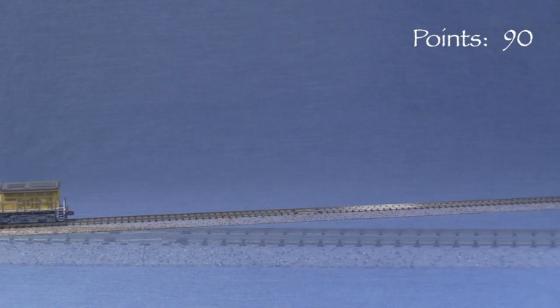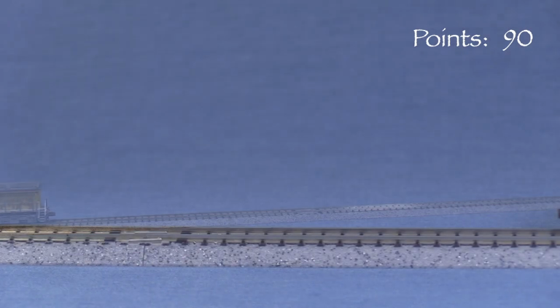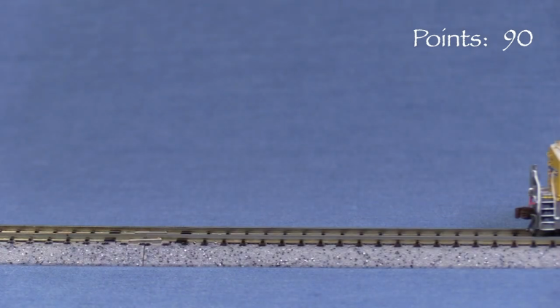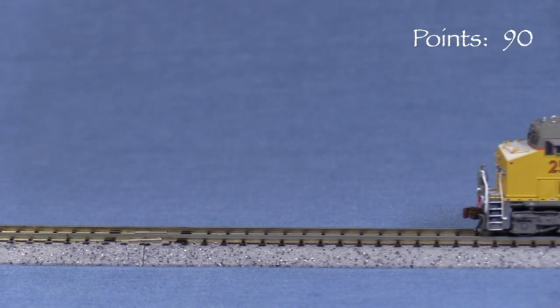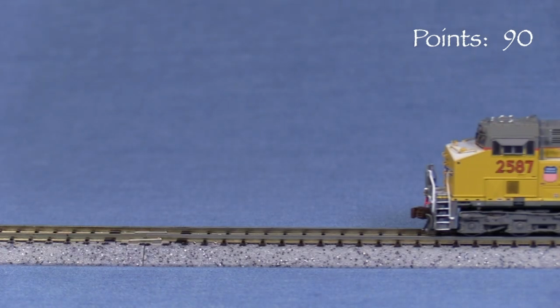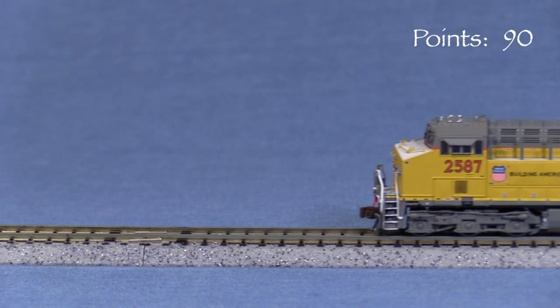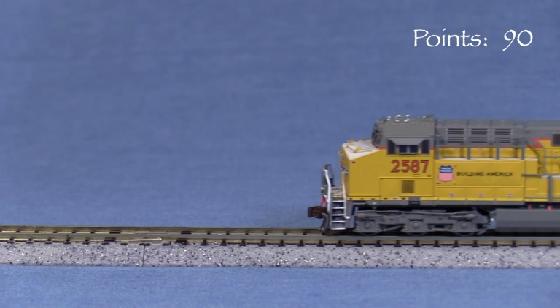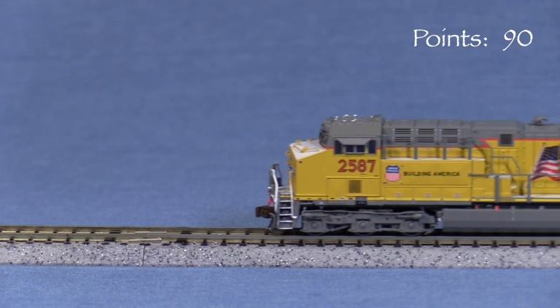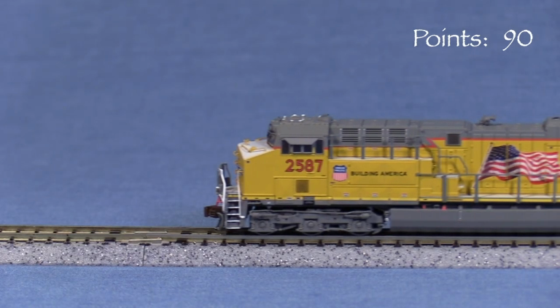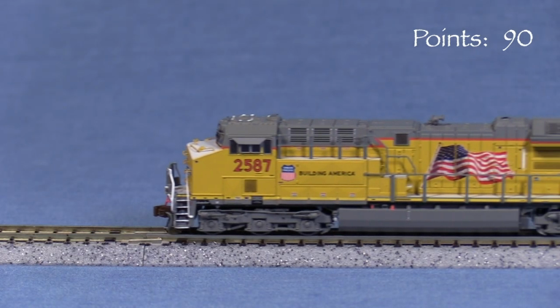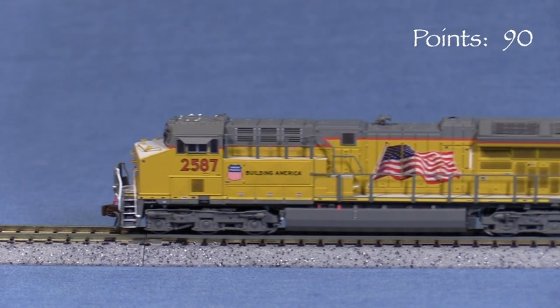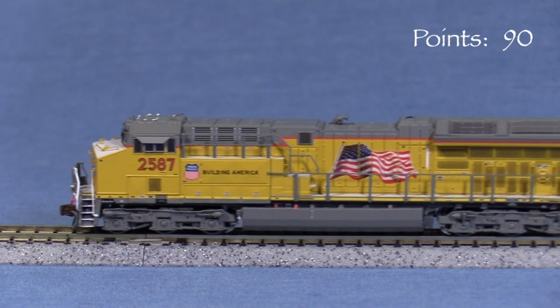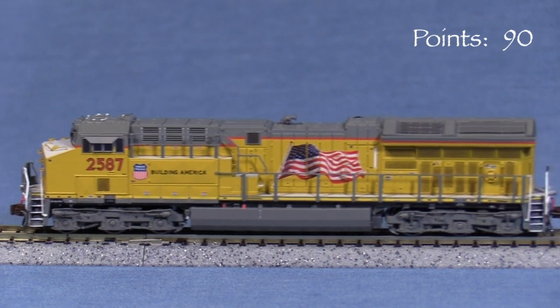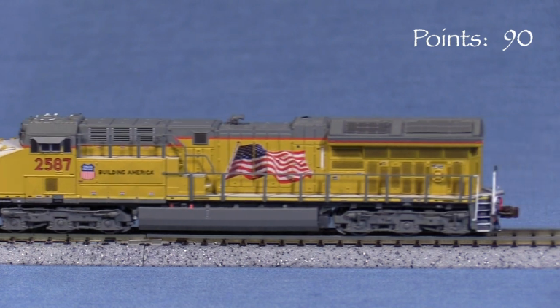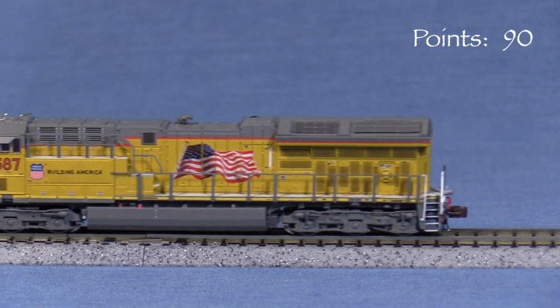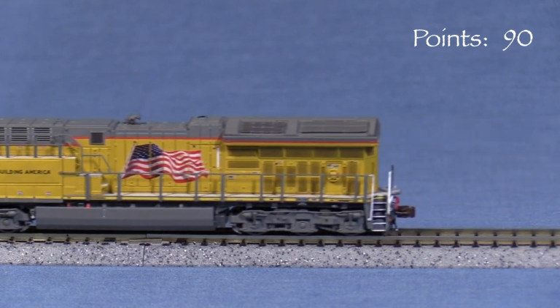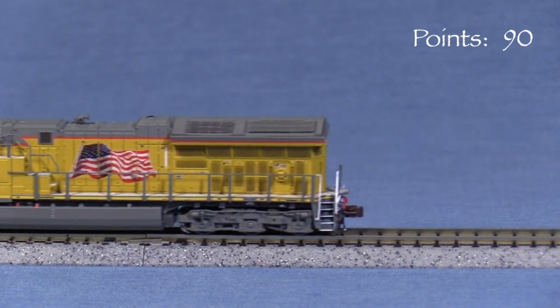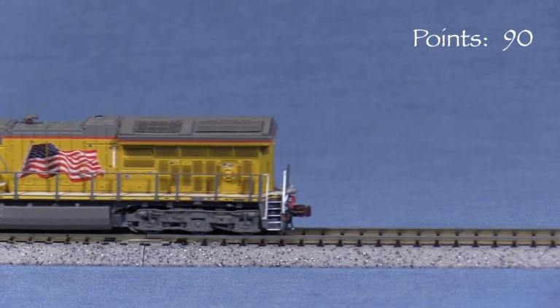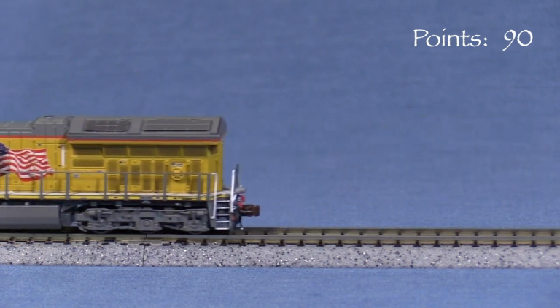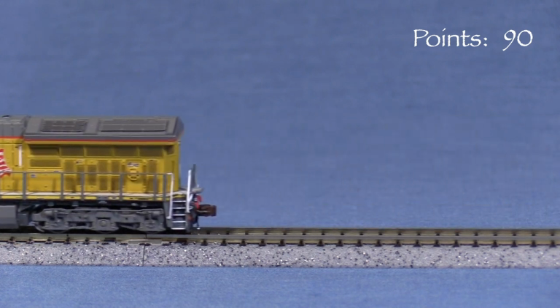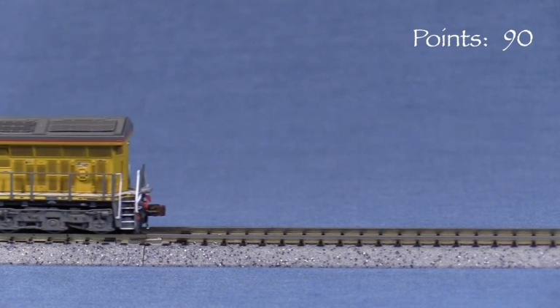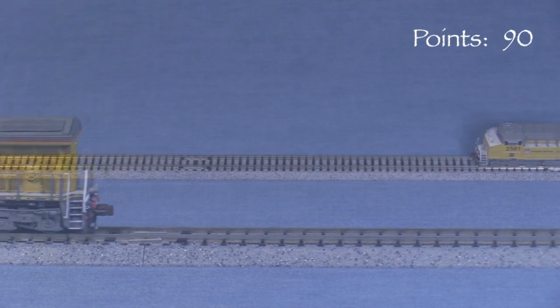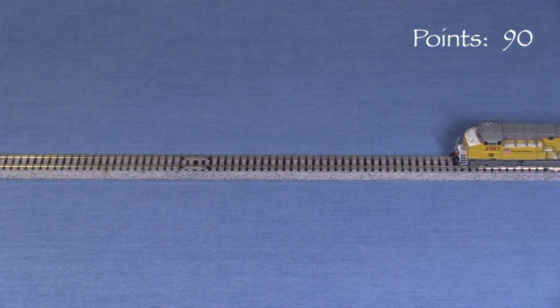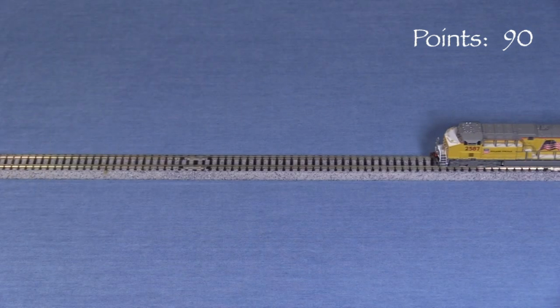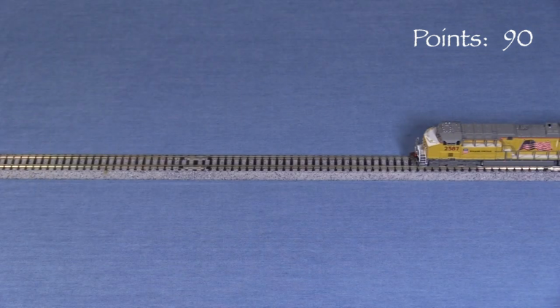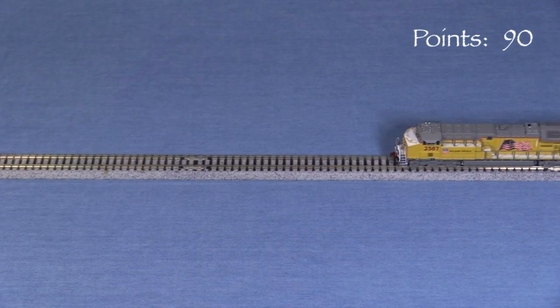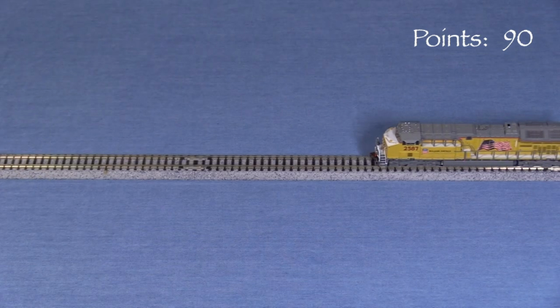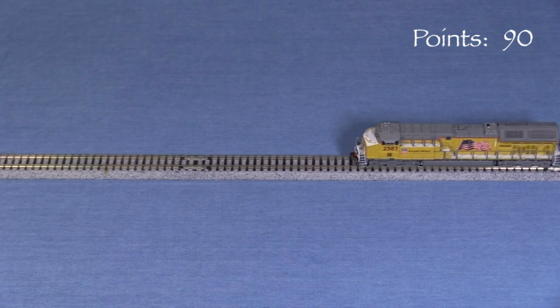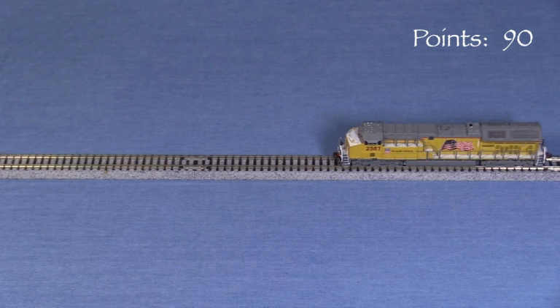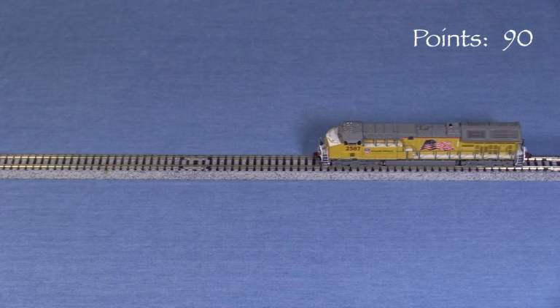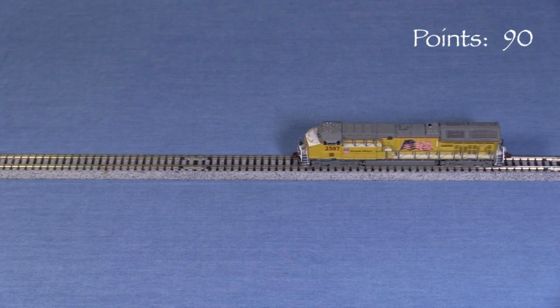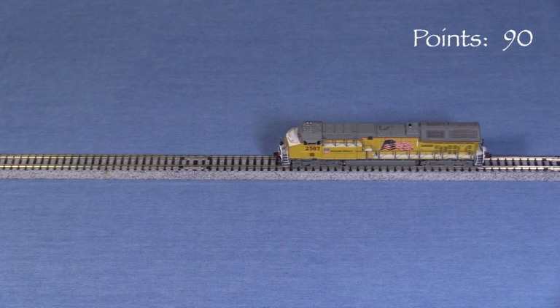The model runs very smoothly. The sound is not all that loud, which is to be expected from the tiny speakers needed for N scale.